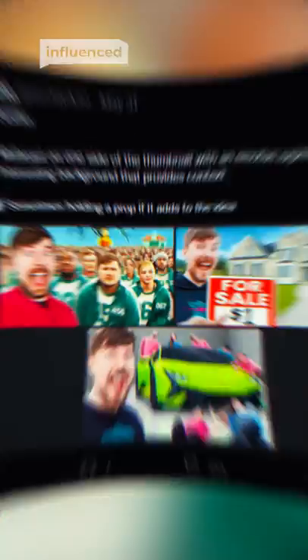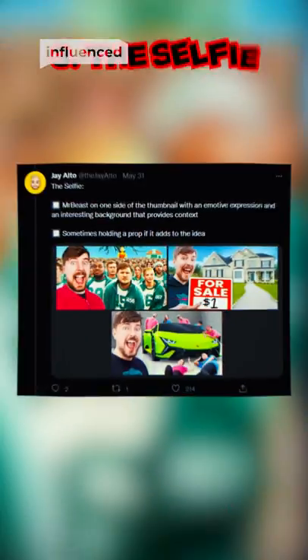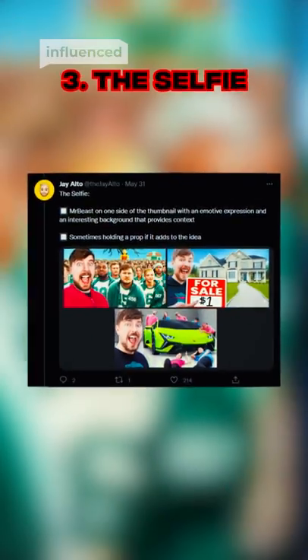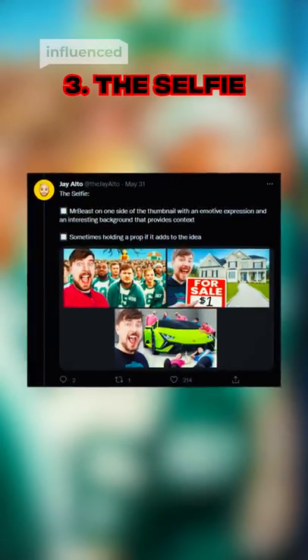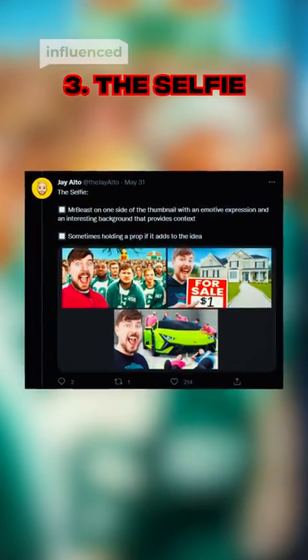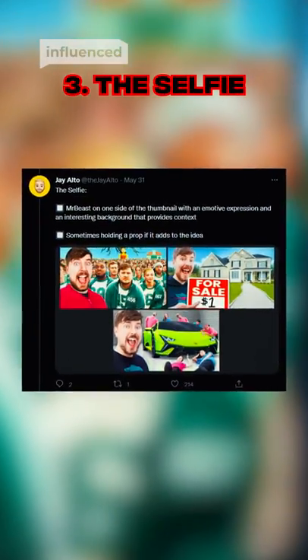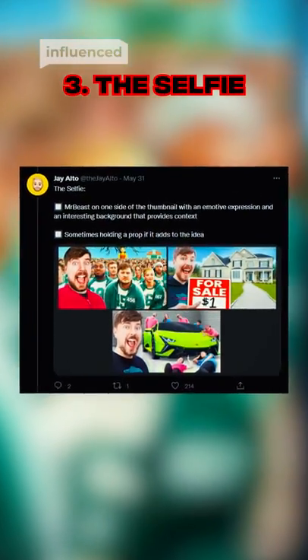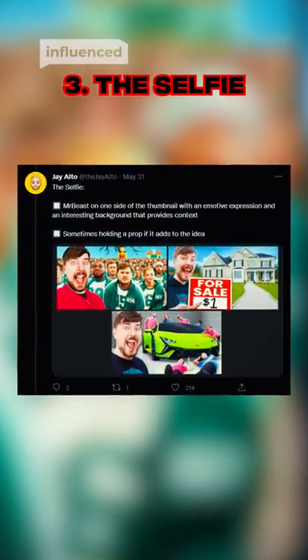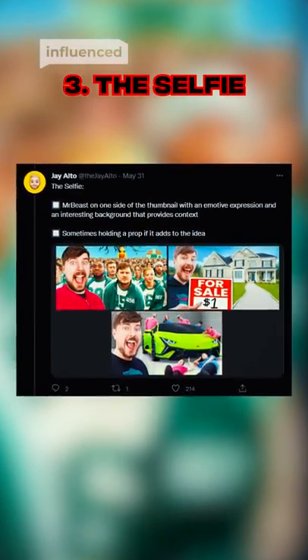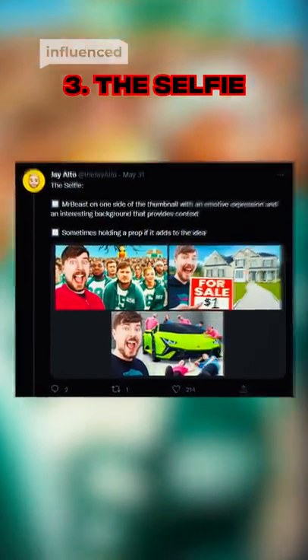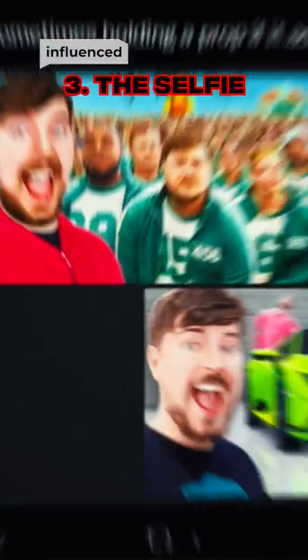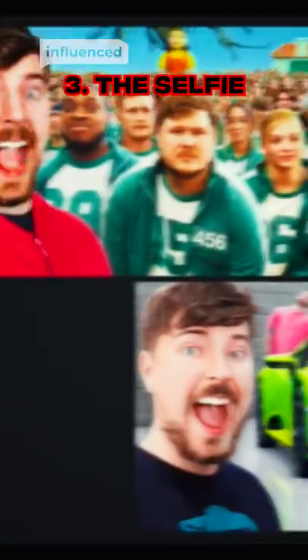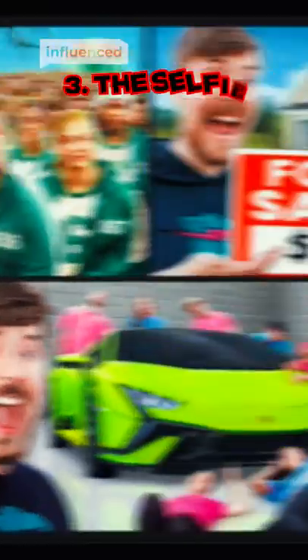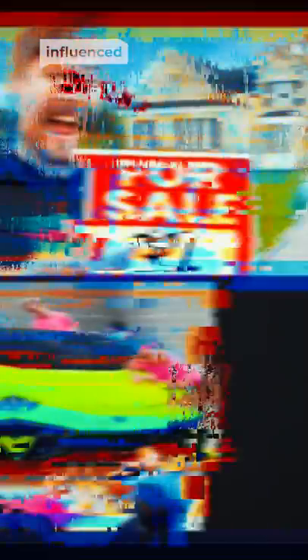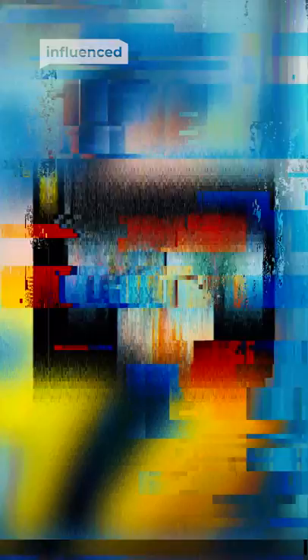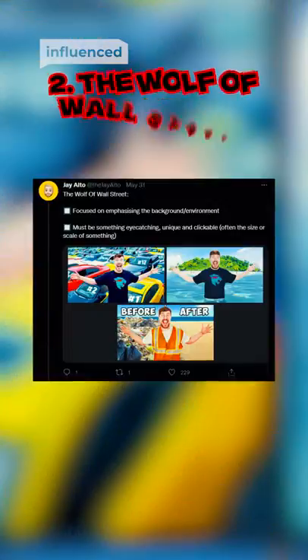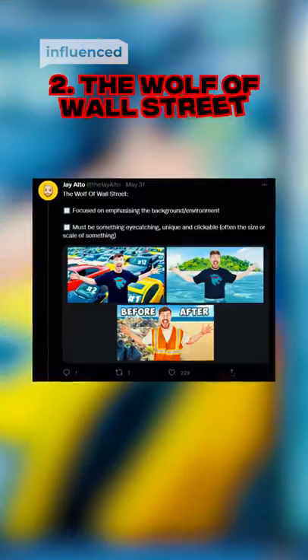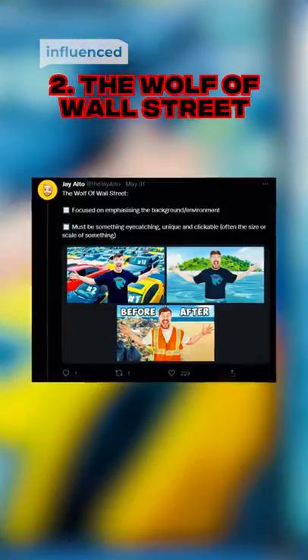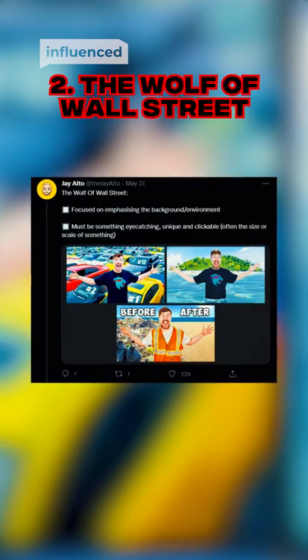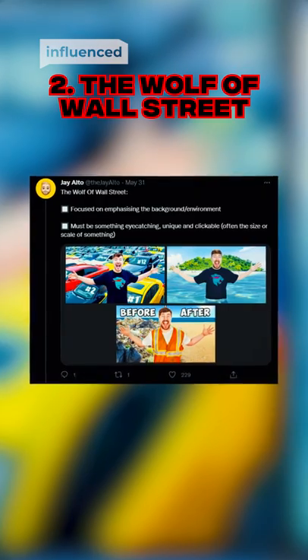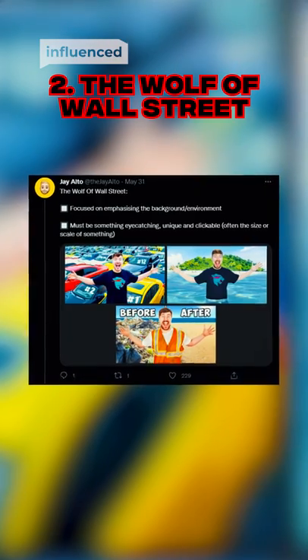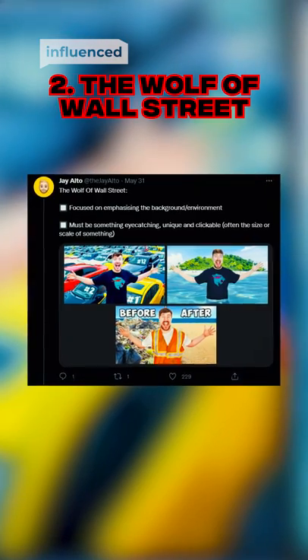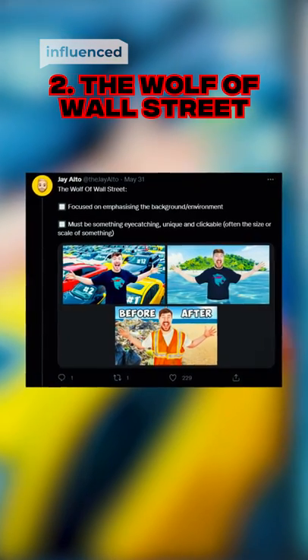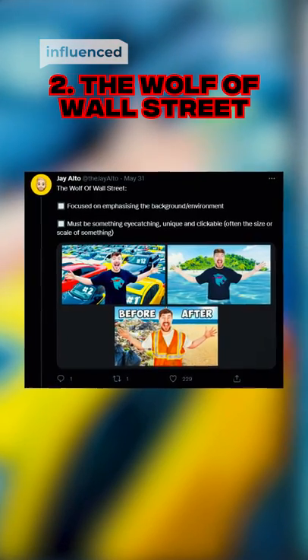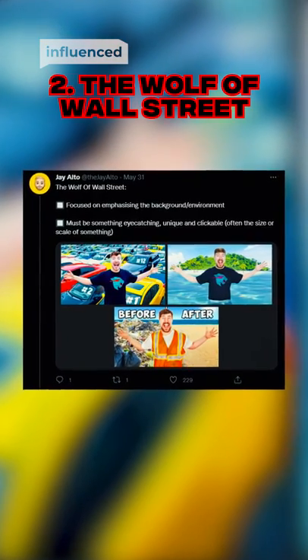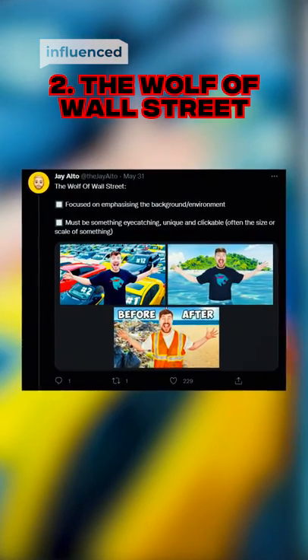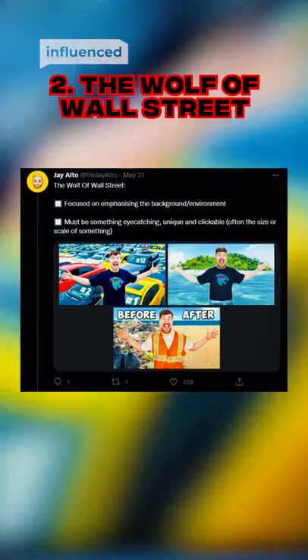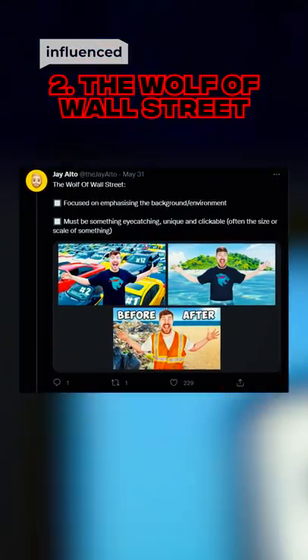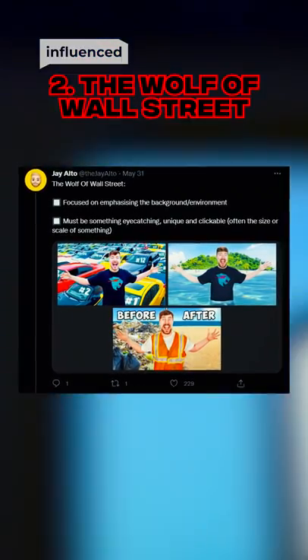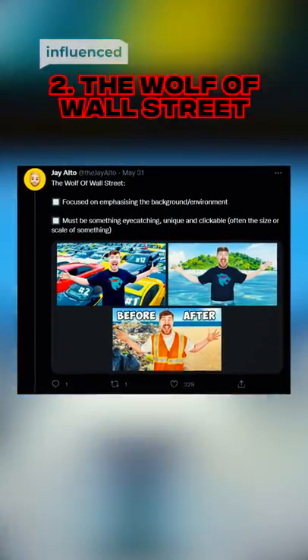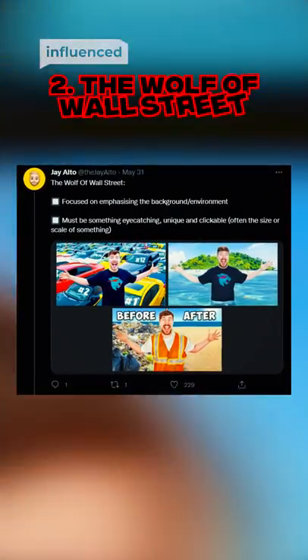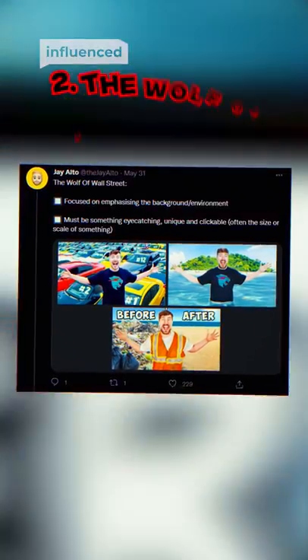3: The Selfie — highly emotive and full of props. 2: The Wolf of Wall Street — to emphasize background and scale.